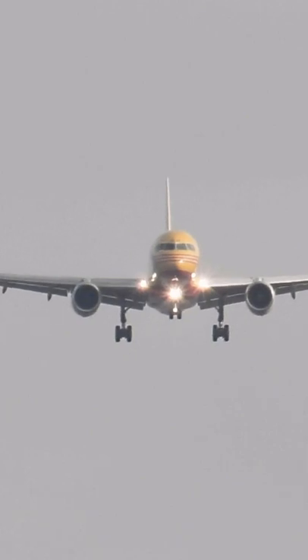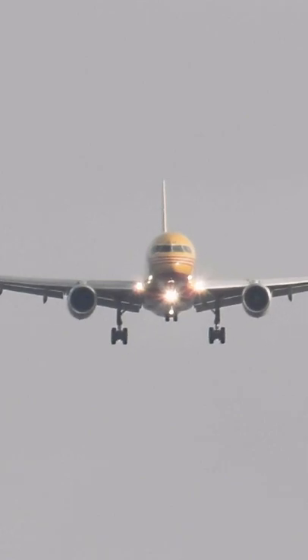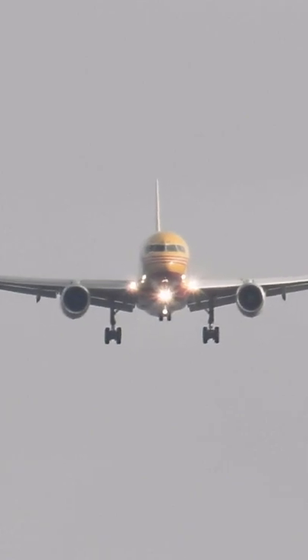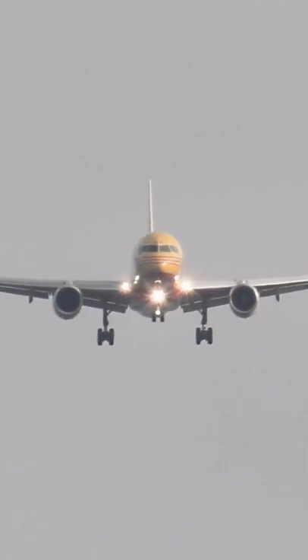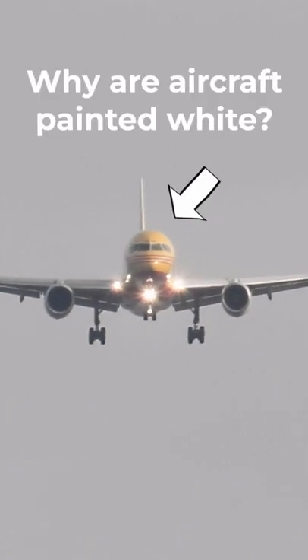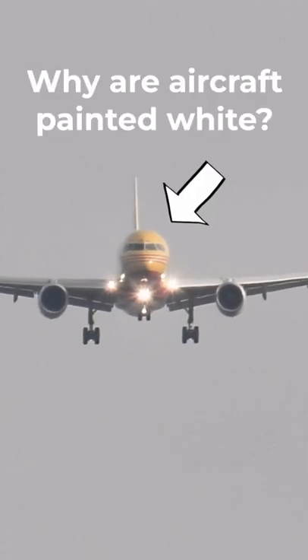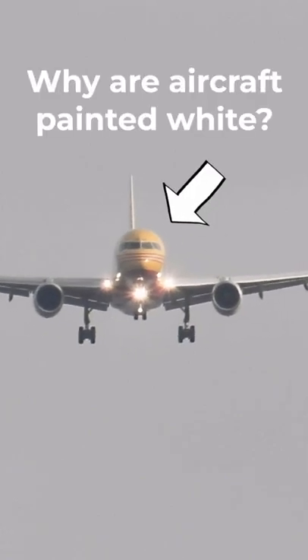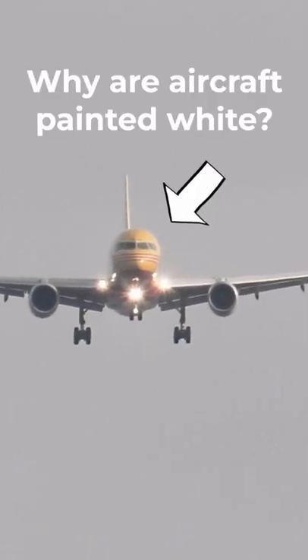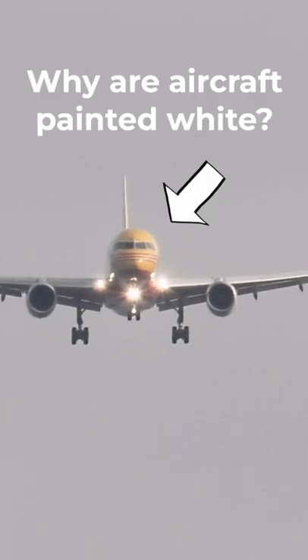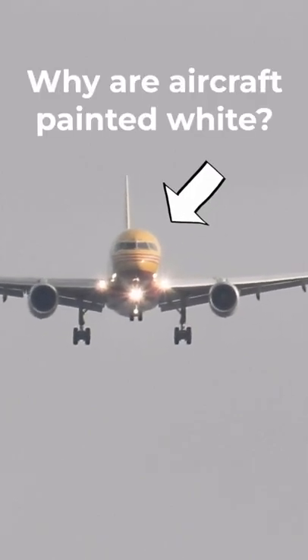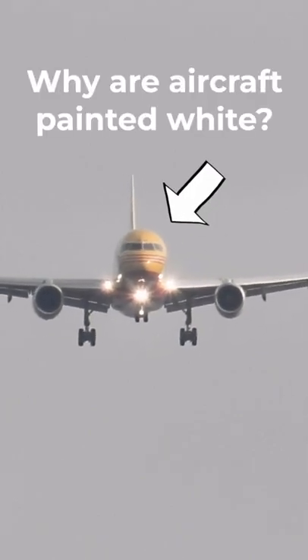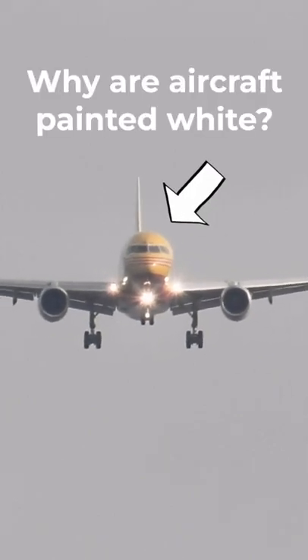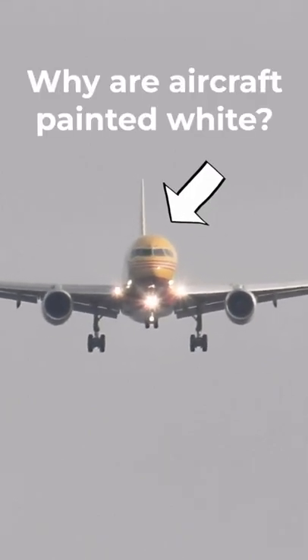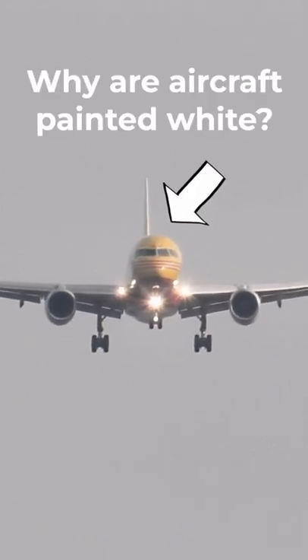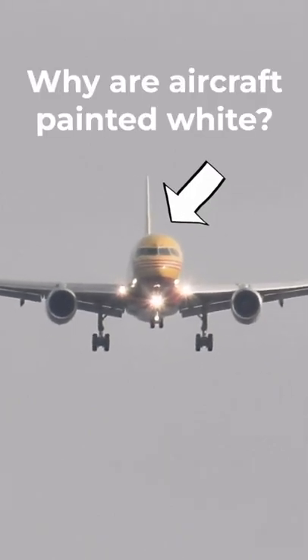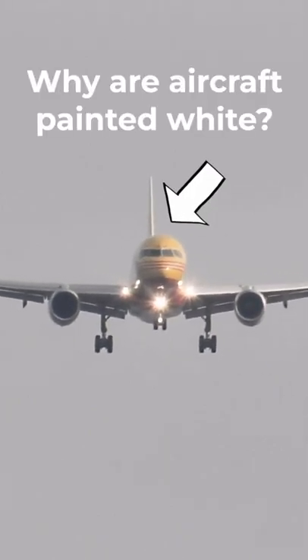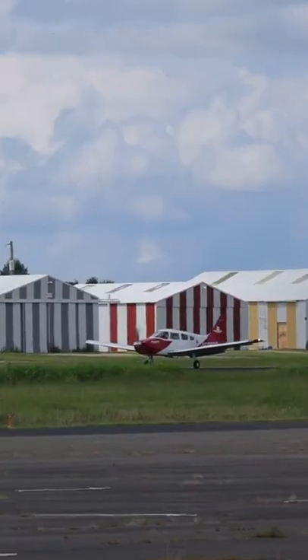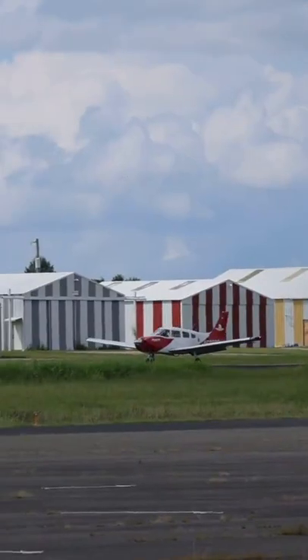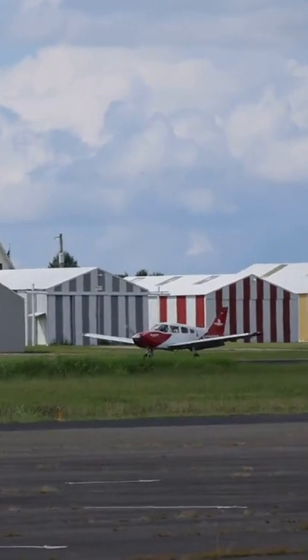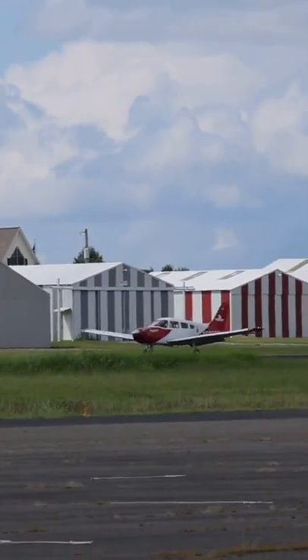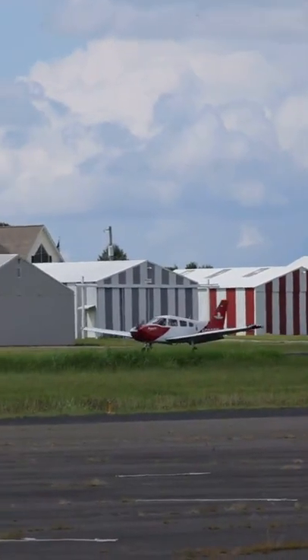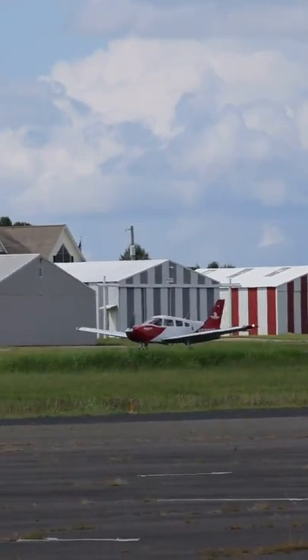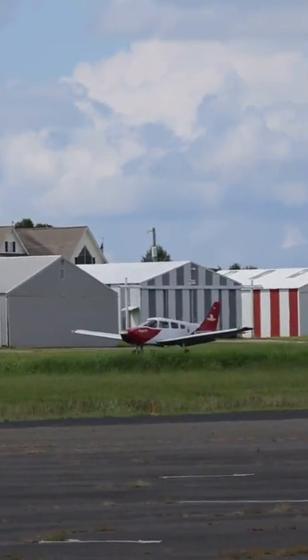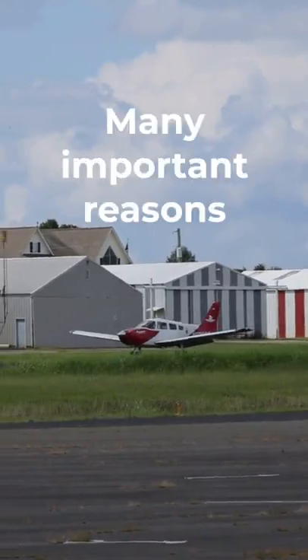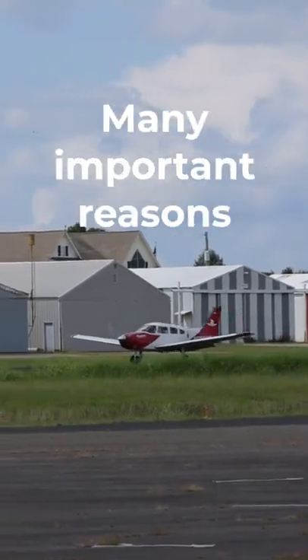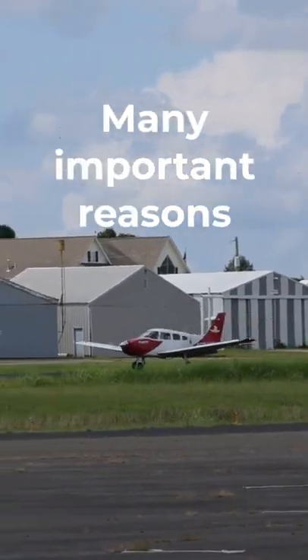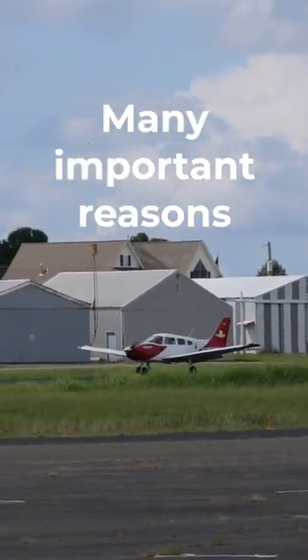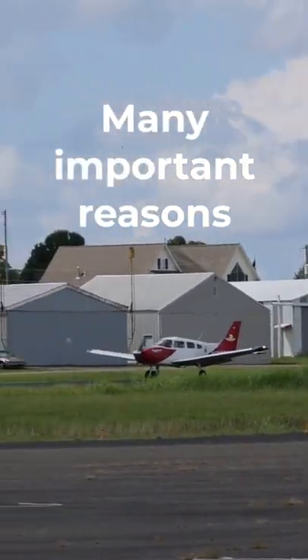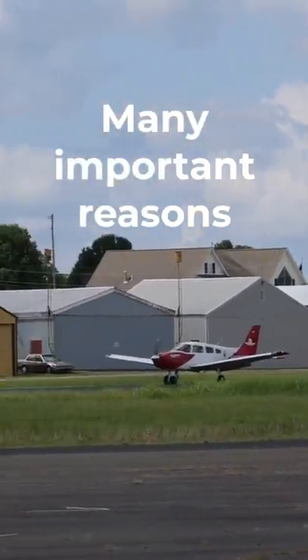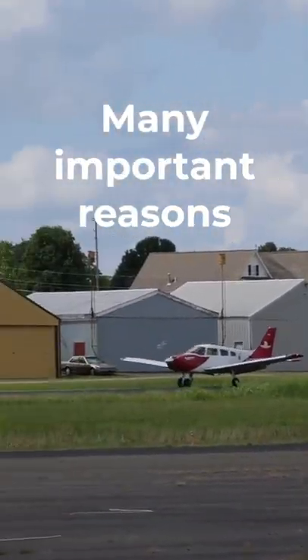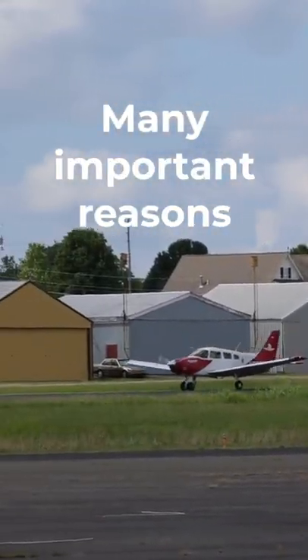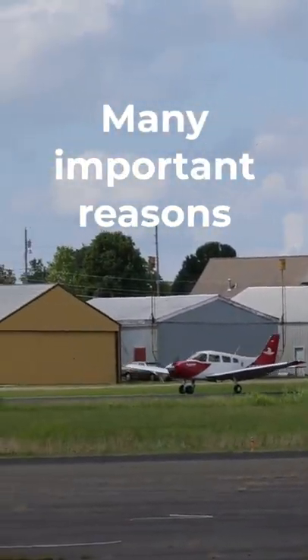Have you ever wondered why aircraft are painted white? Well, besides looking nice, there's actually a number of really important reasons for this.